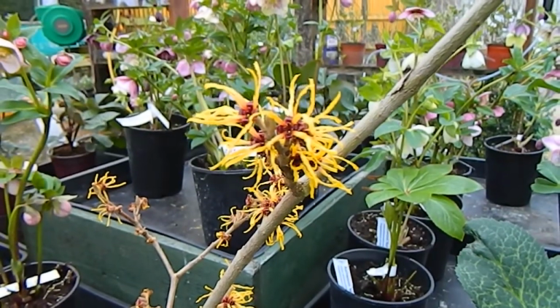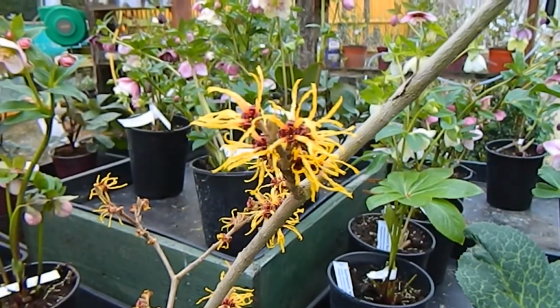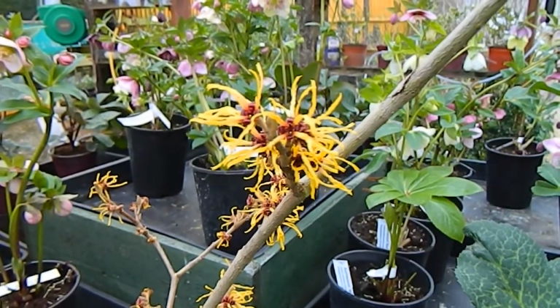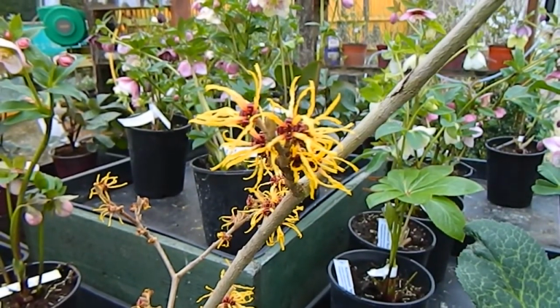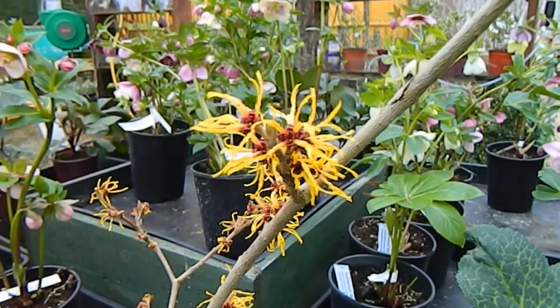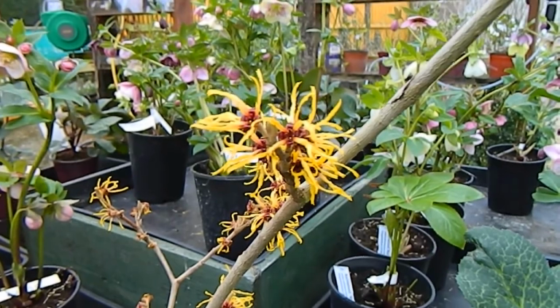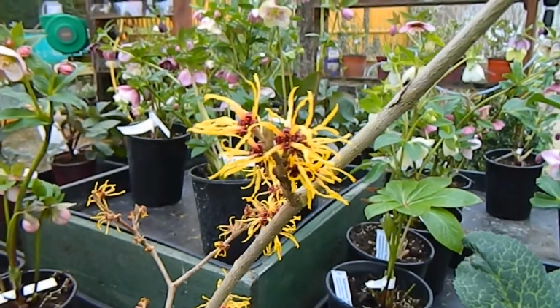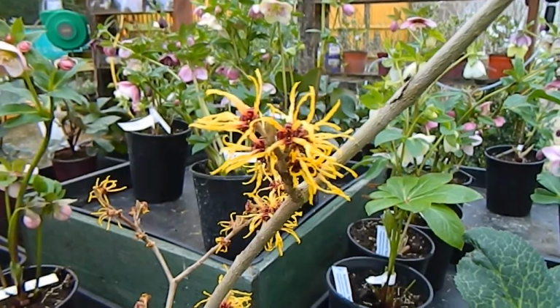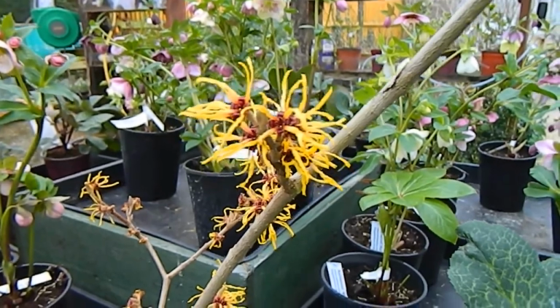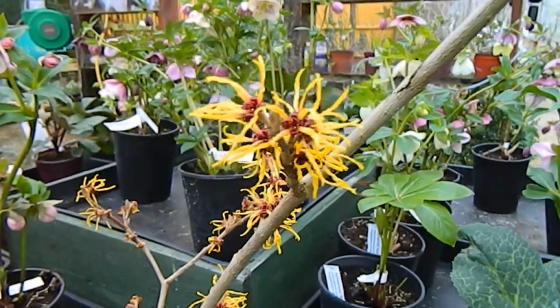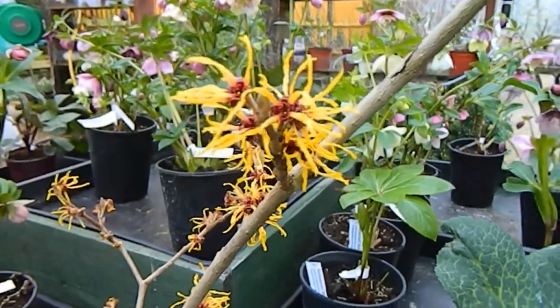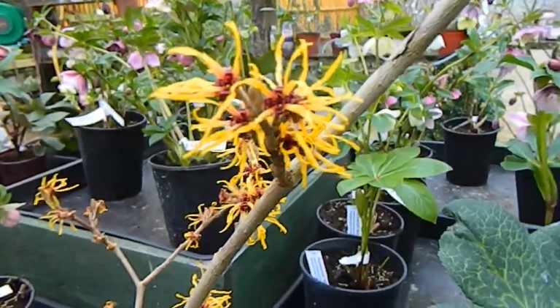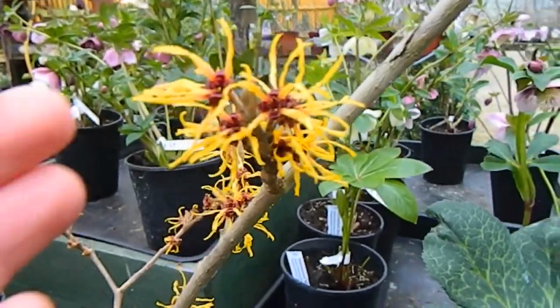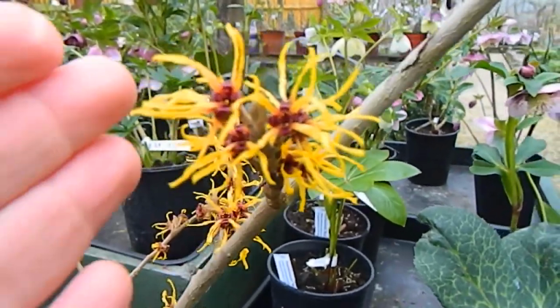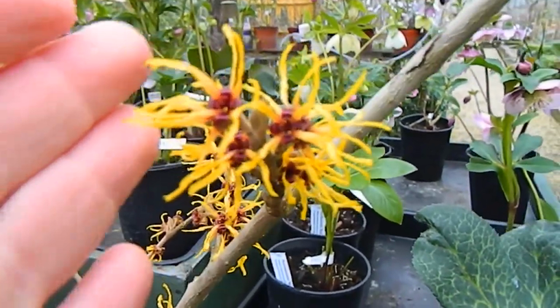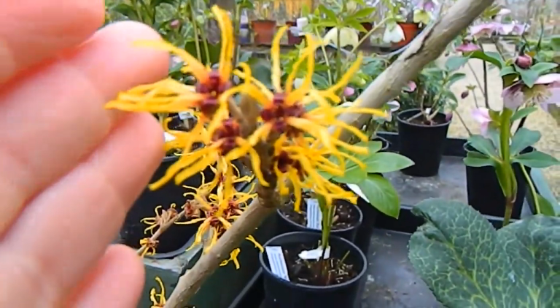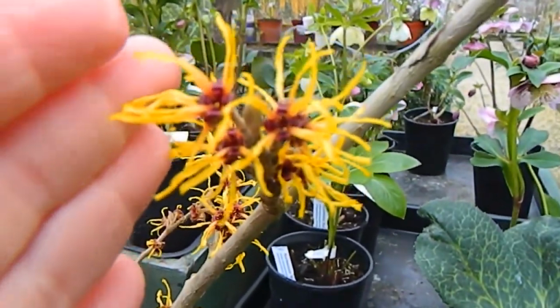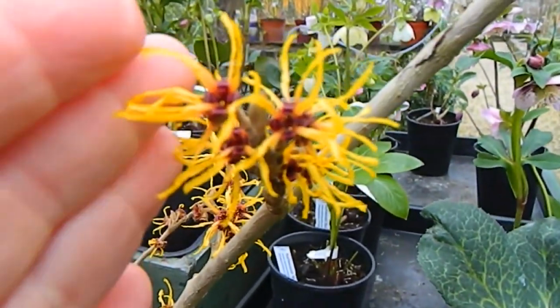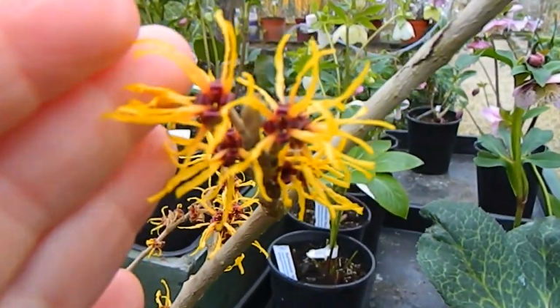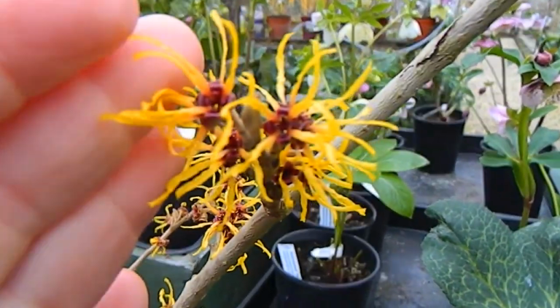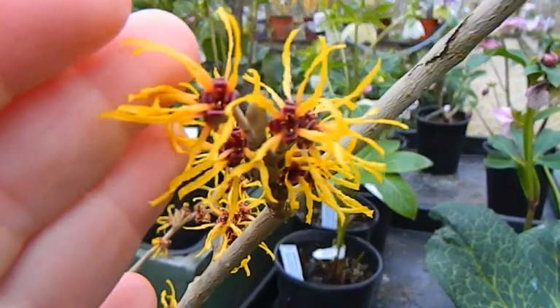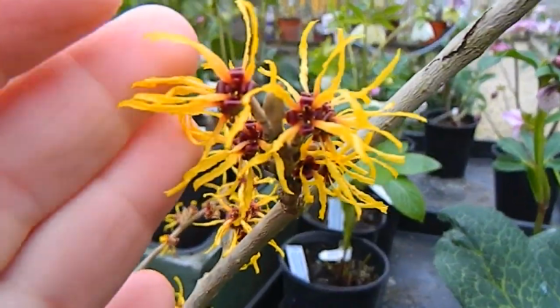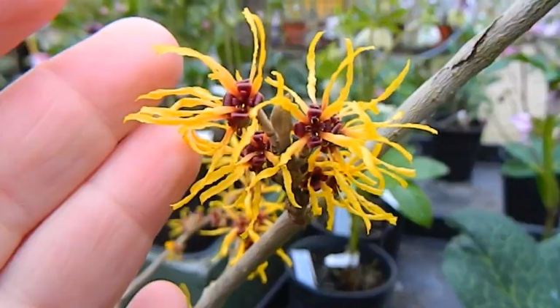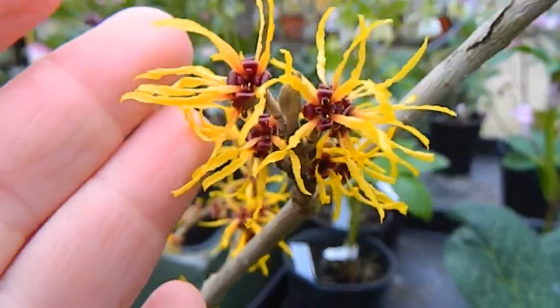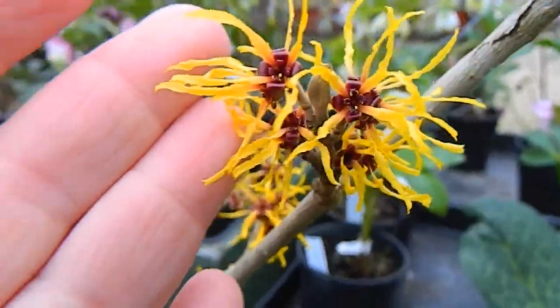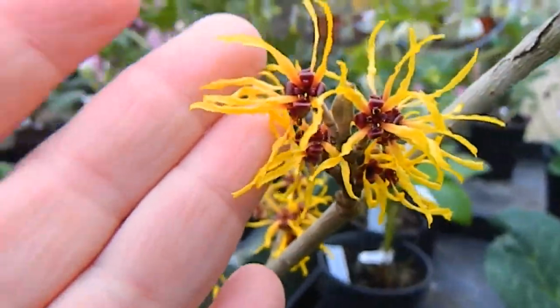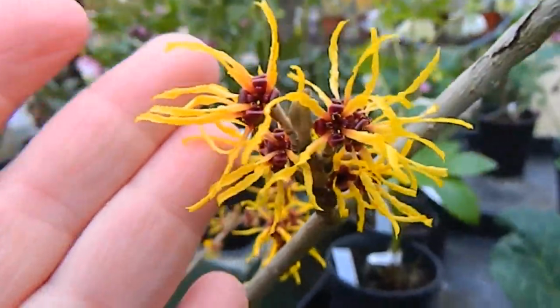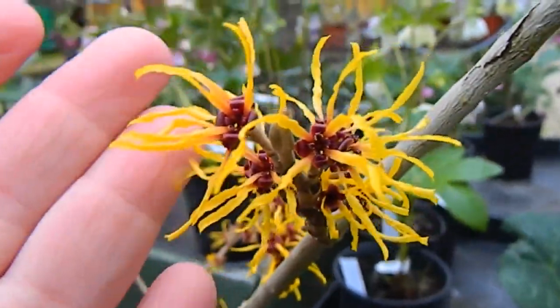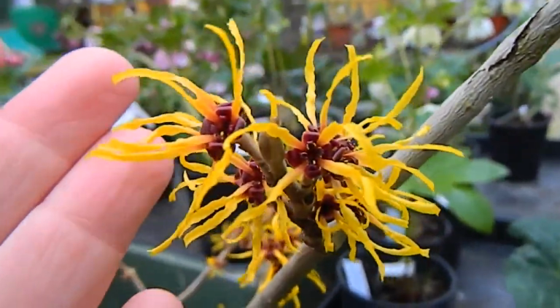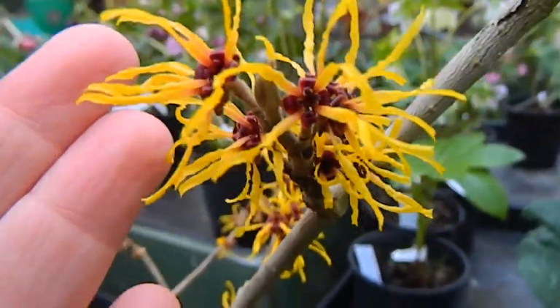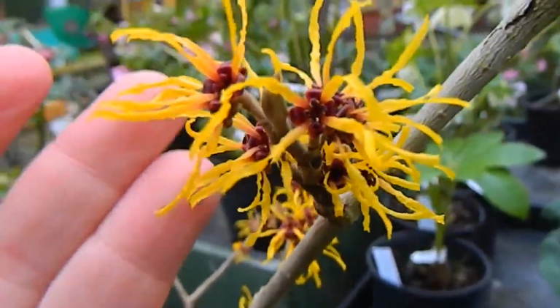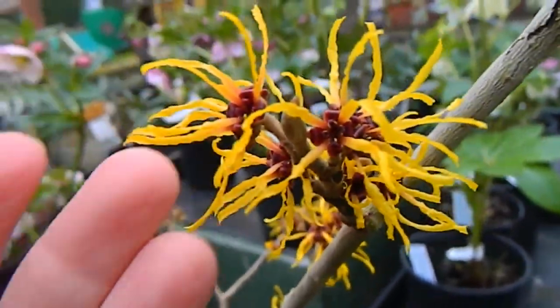And hamamelis, or witch hazel, is gorgeous now — the scent is fantastic.